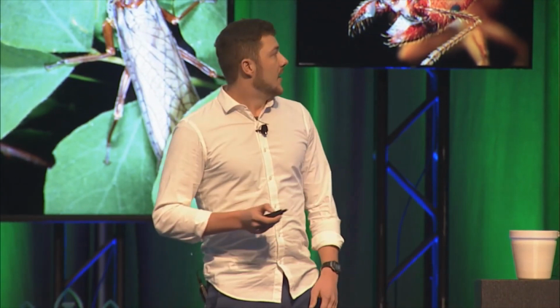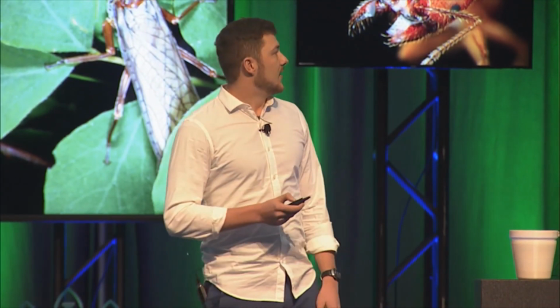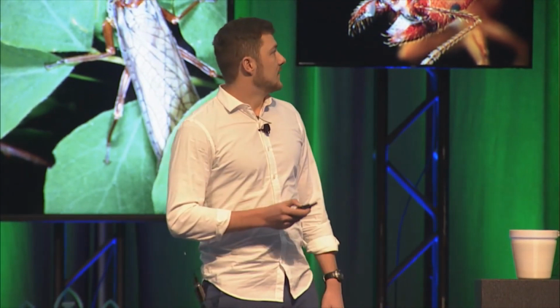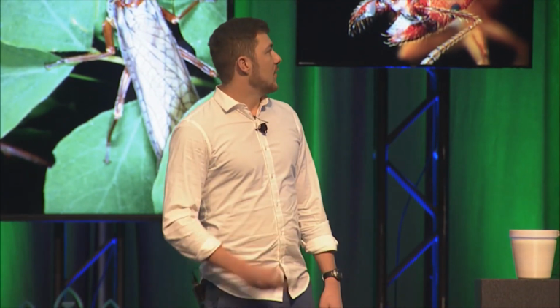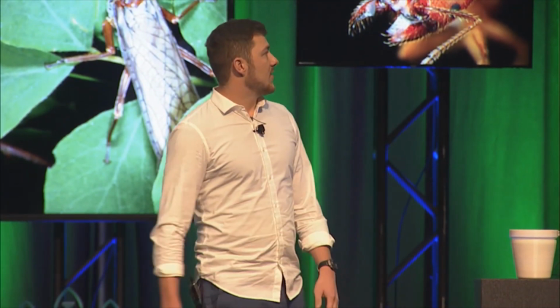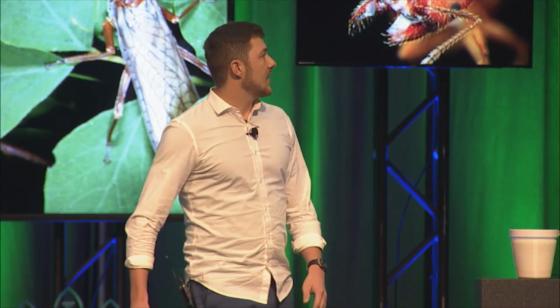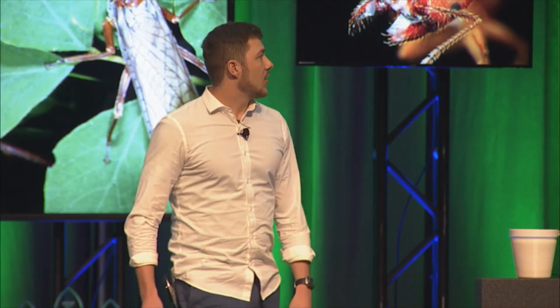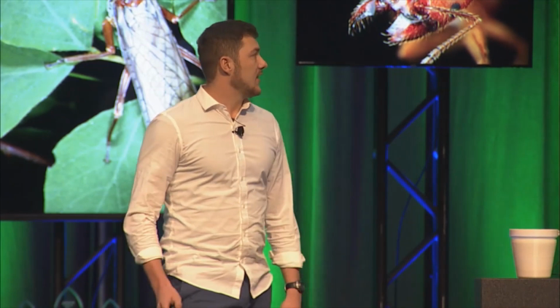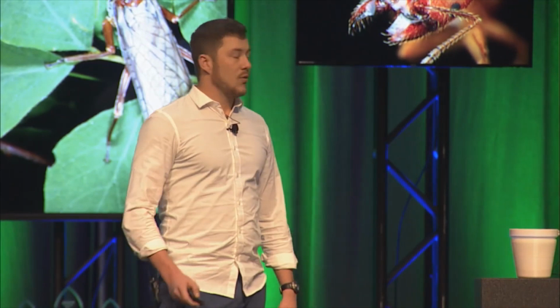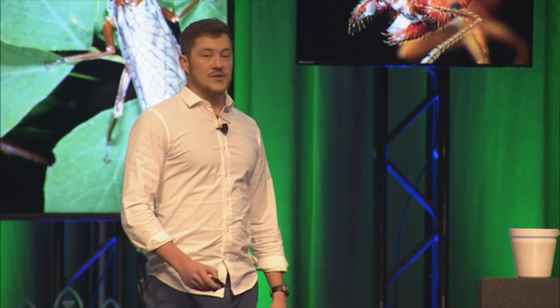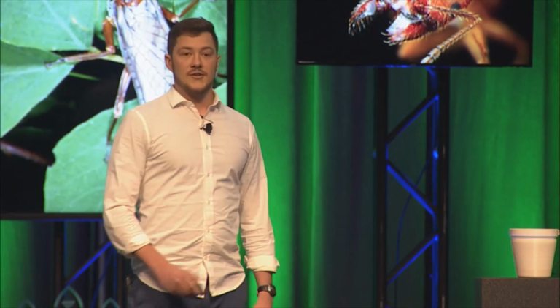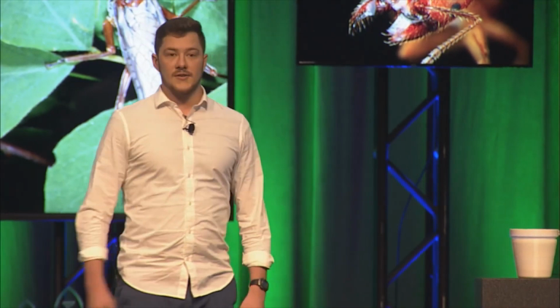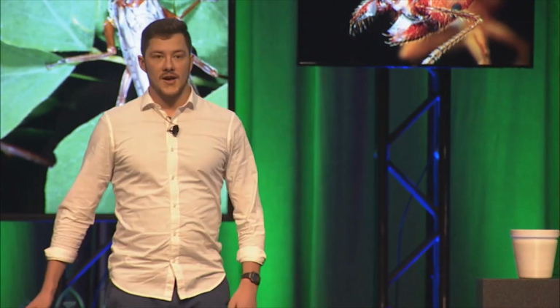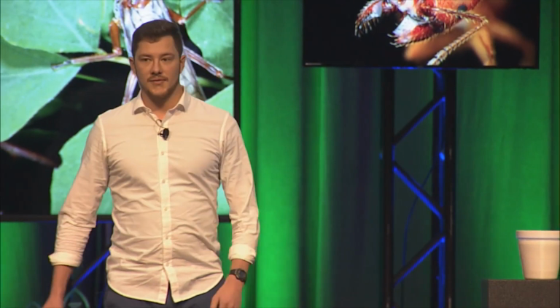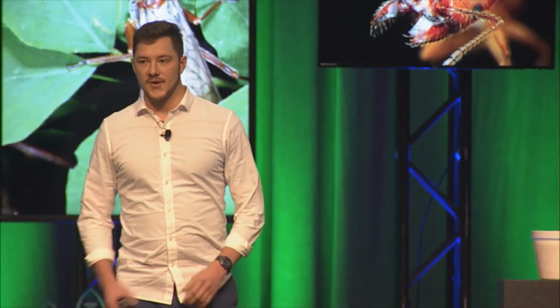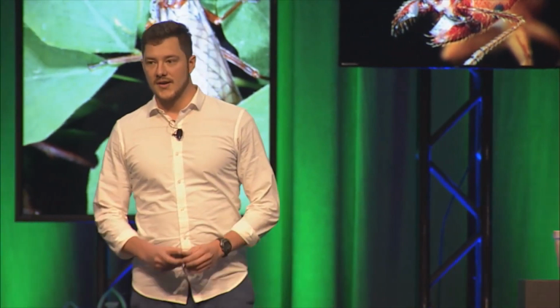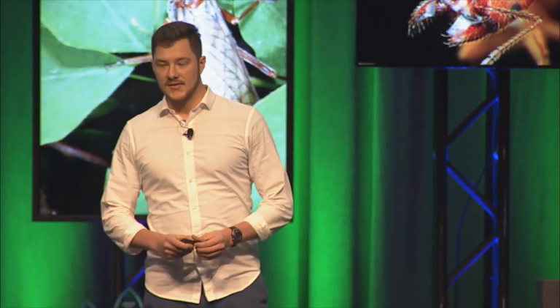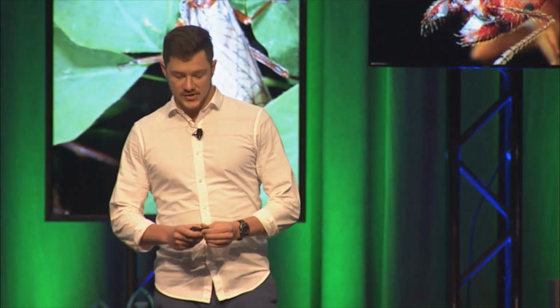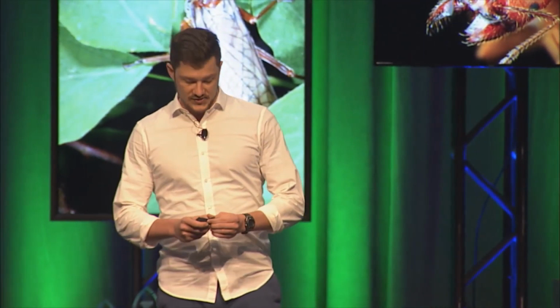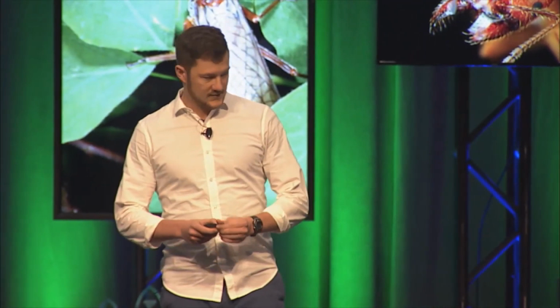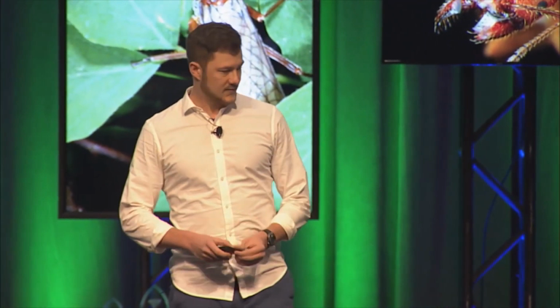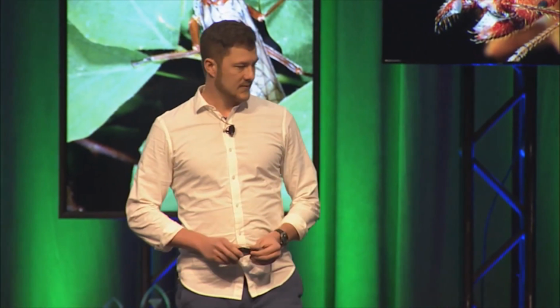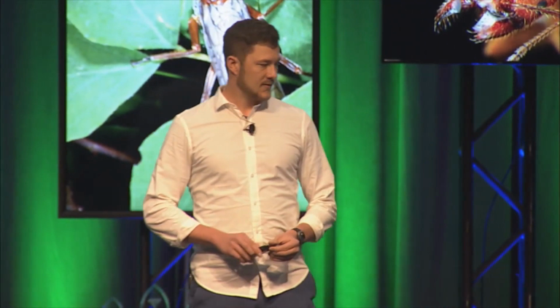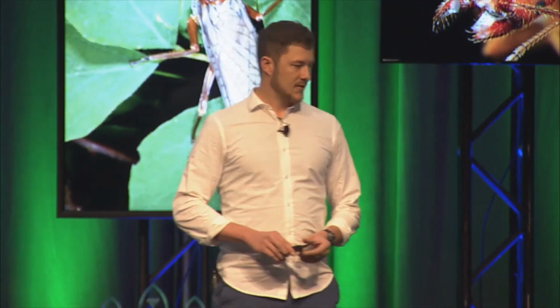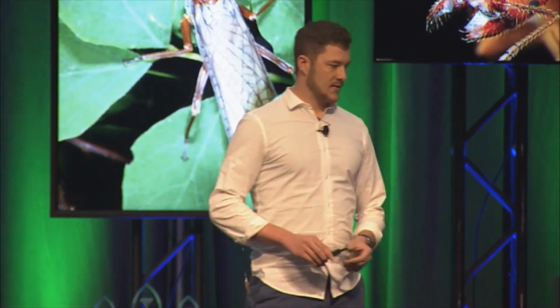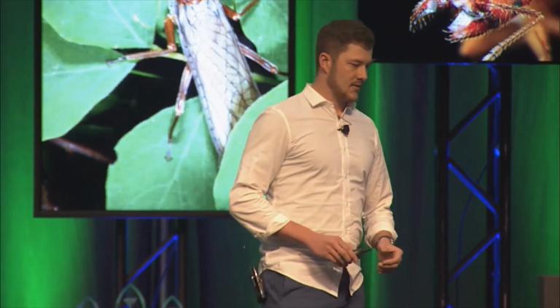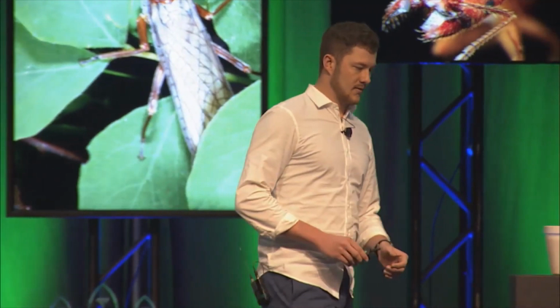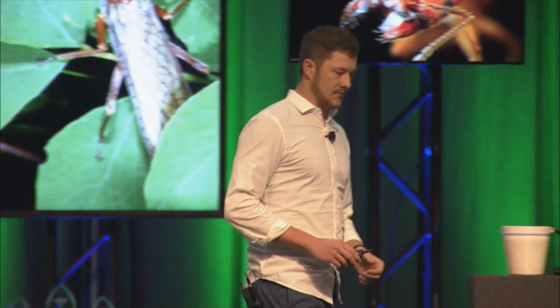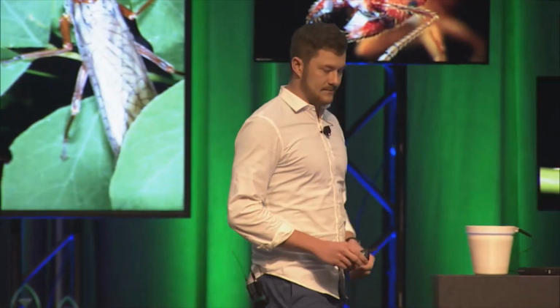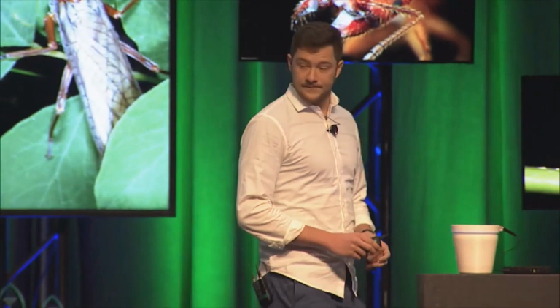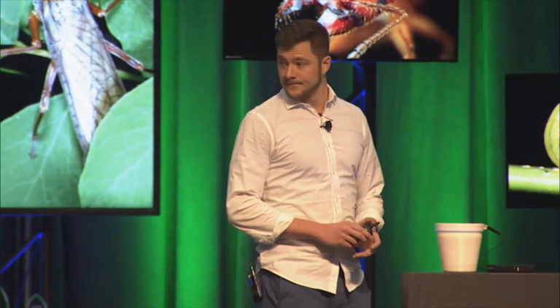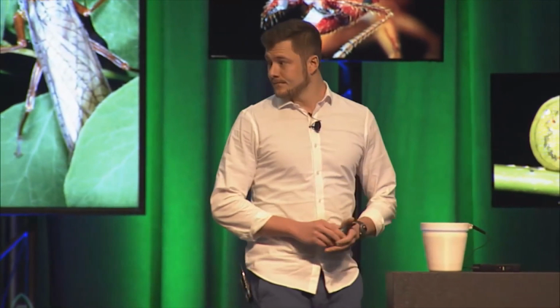With that, I'll take questions from the audience and the judges. Thank you.